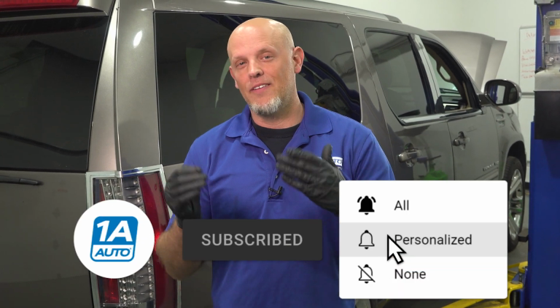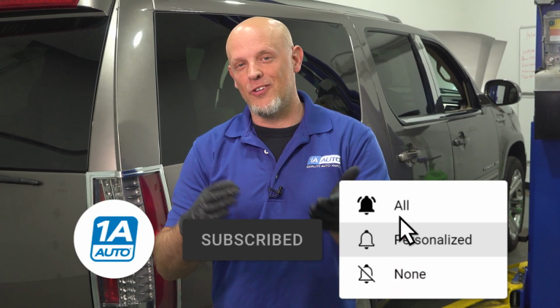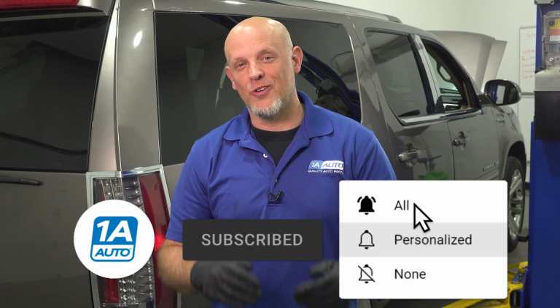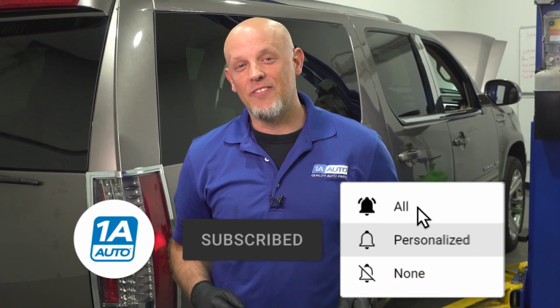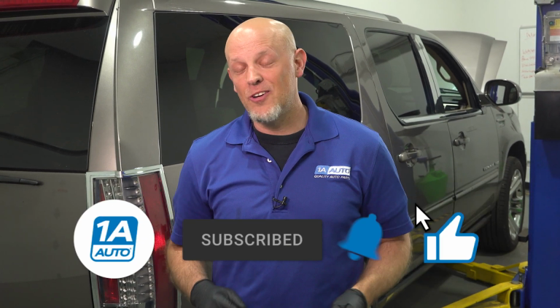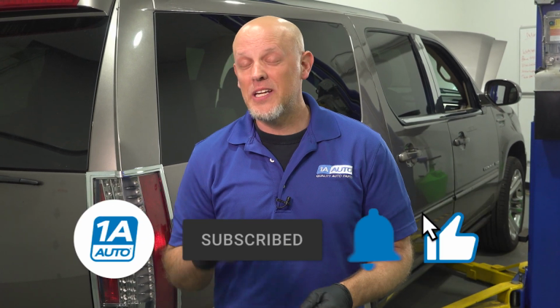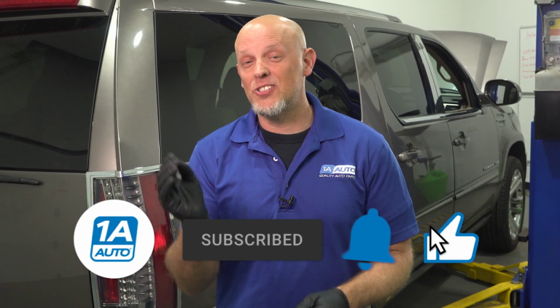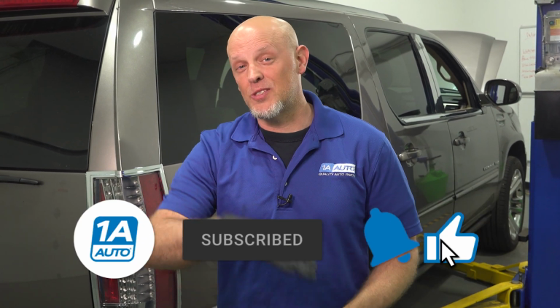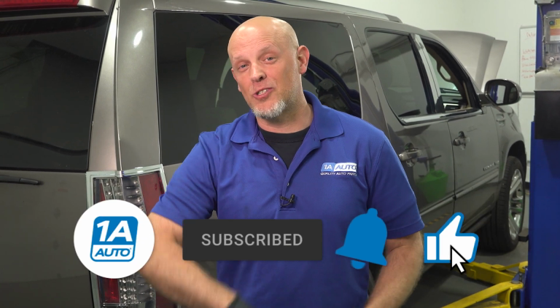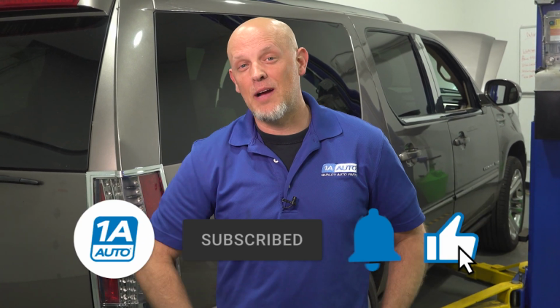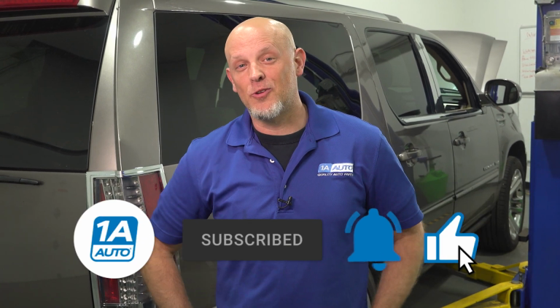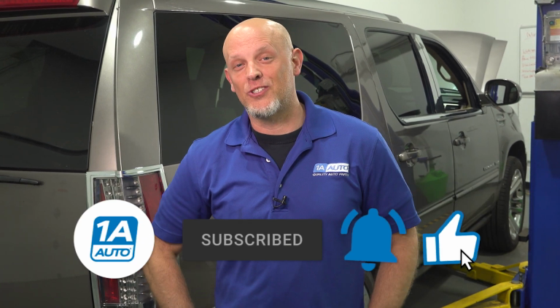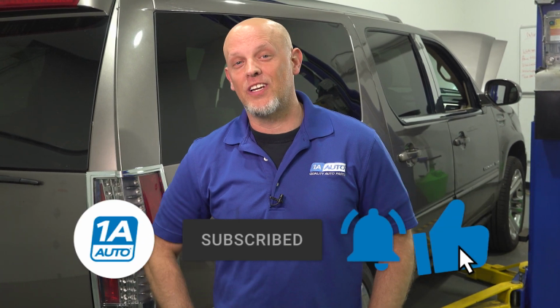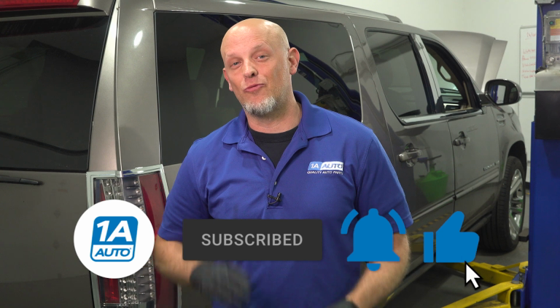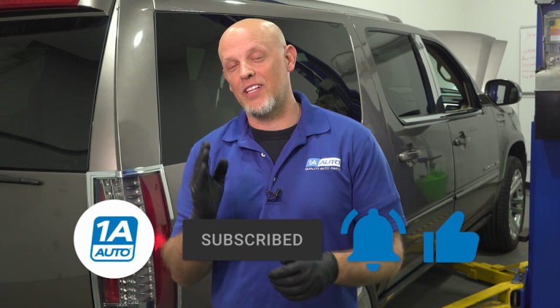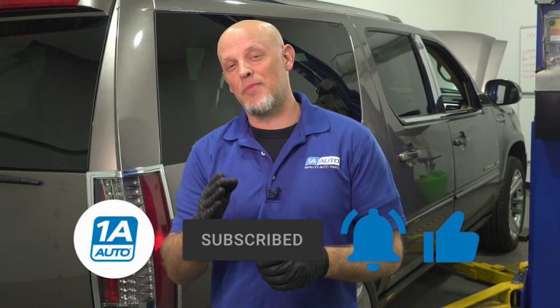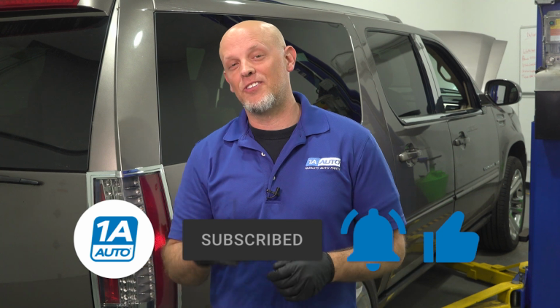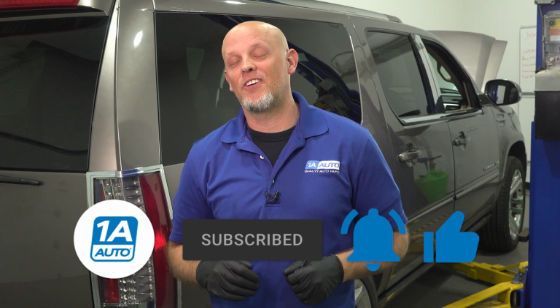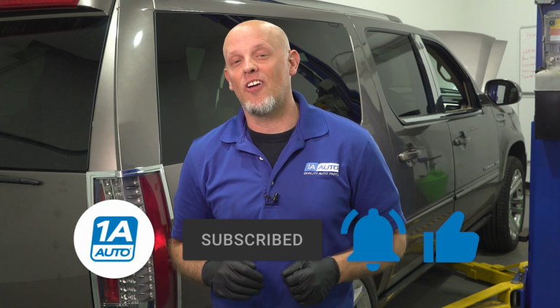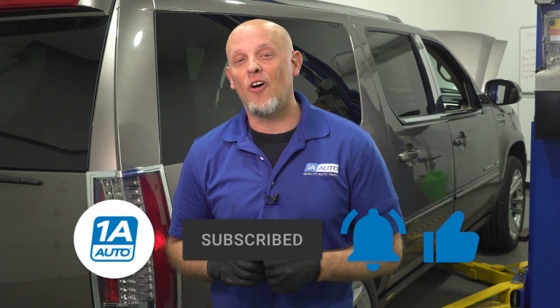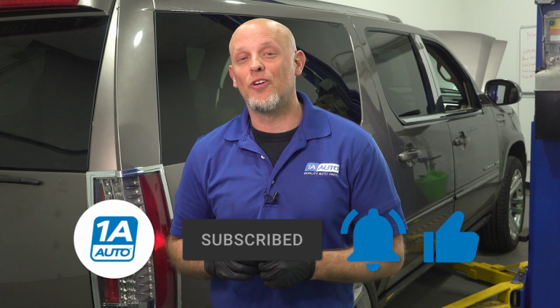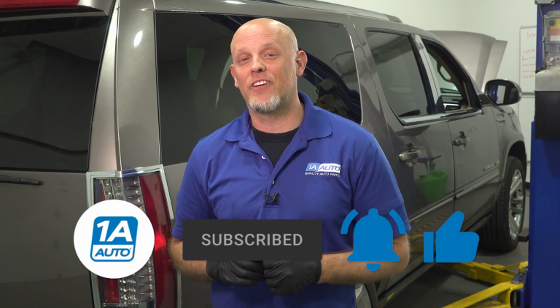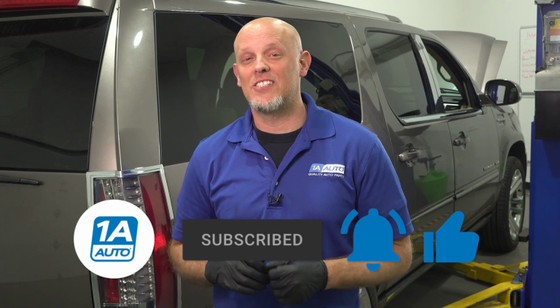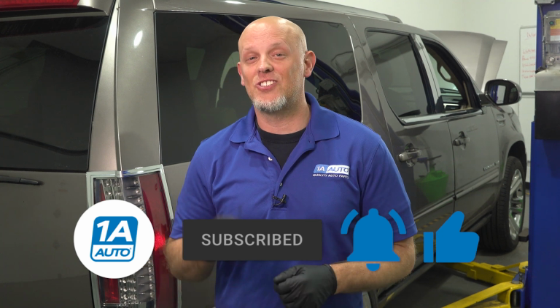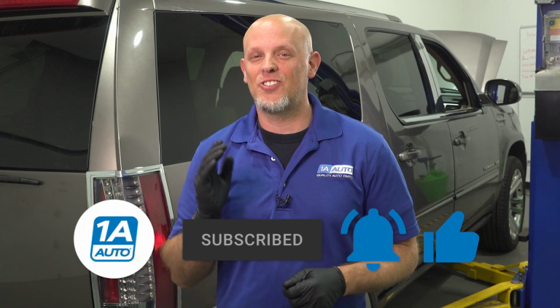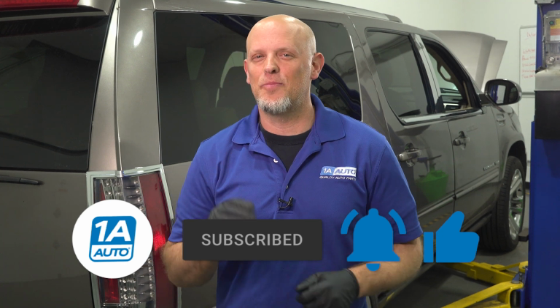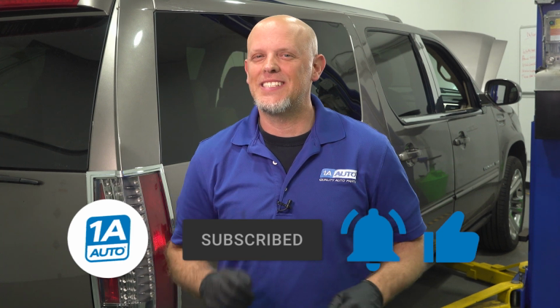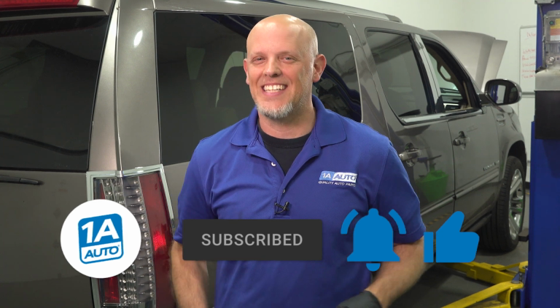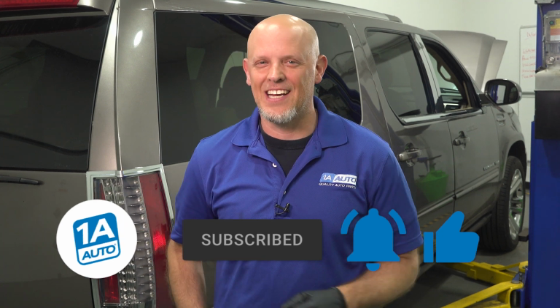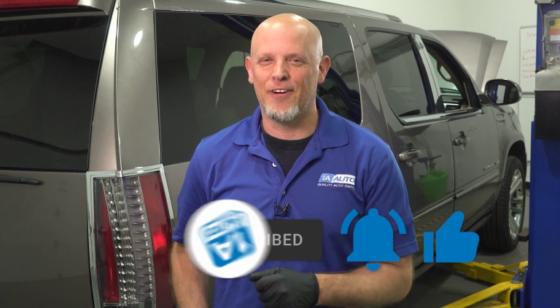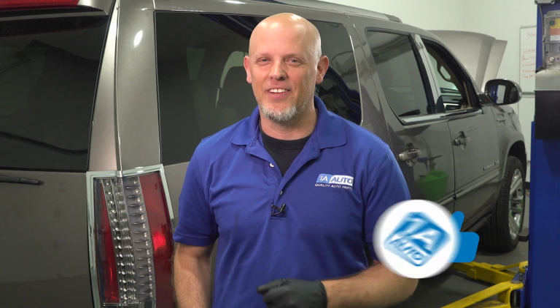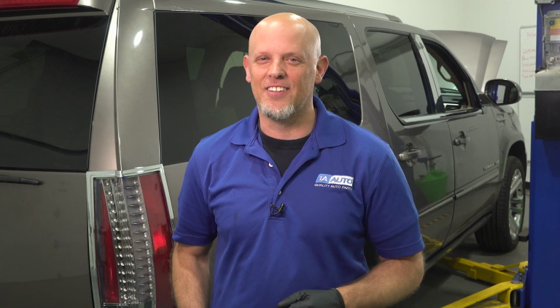If you enjoyed the video, make sure you subscribe to our channel, ring the bell, and turn on all notifications so you don't miss any of our videos.